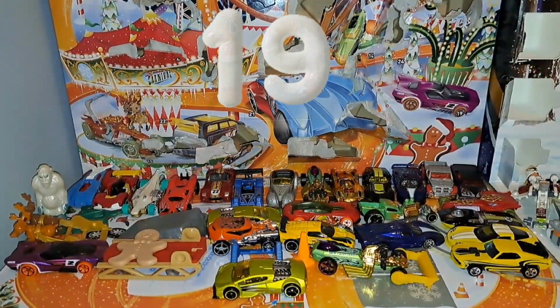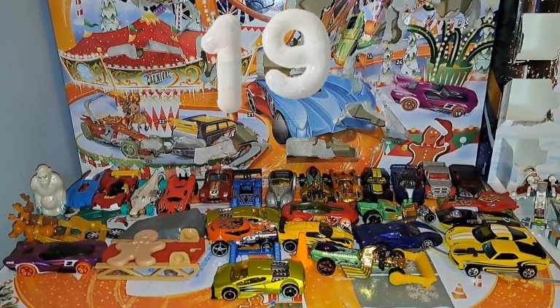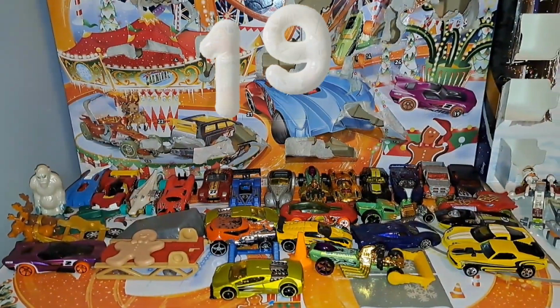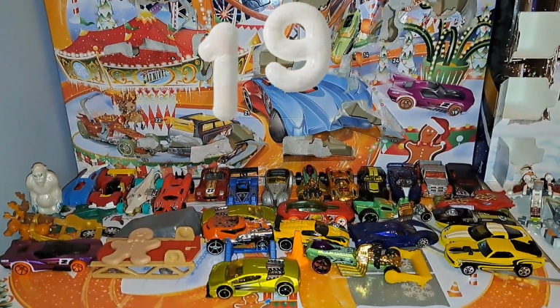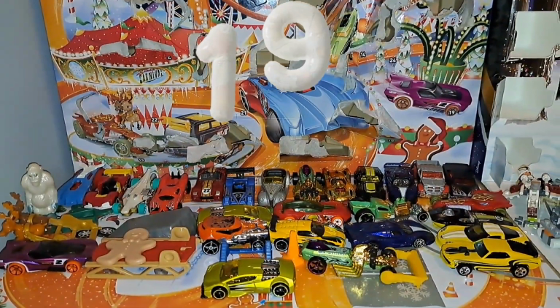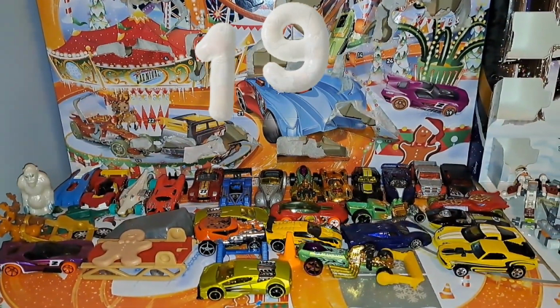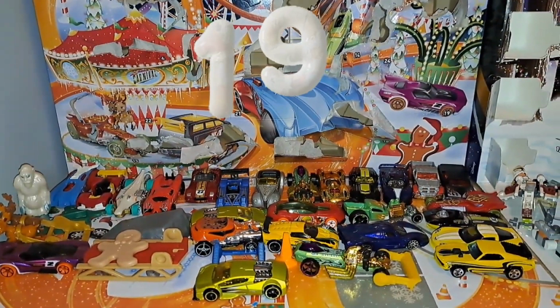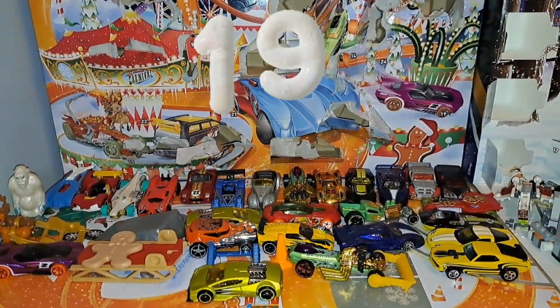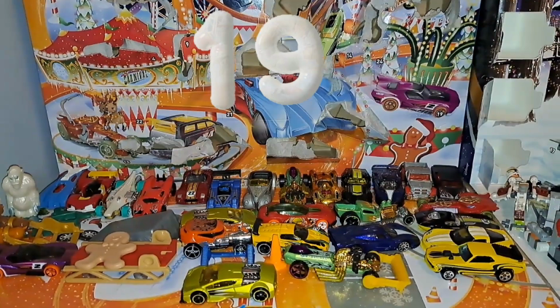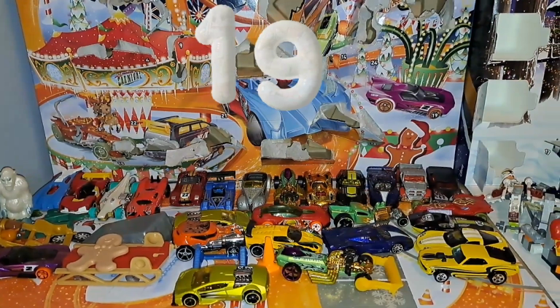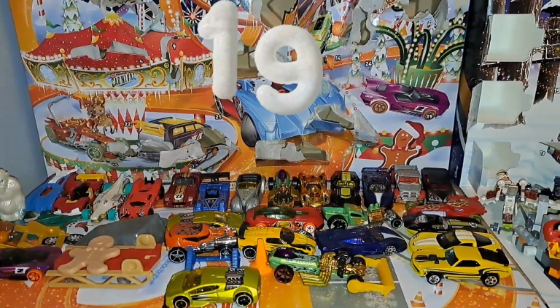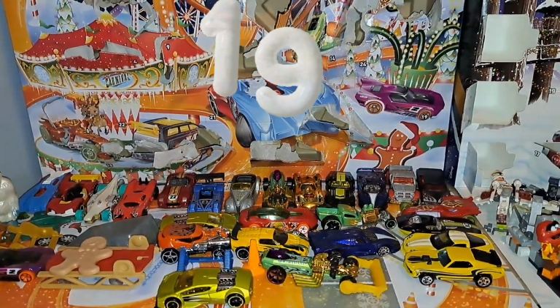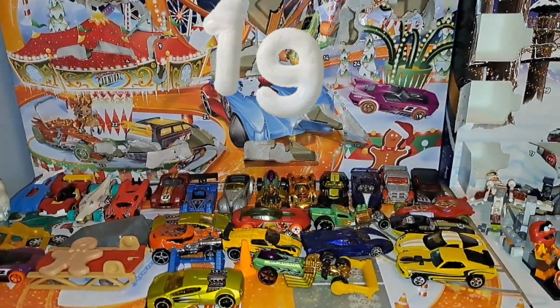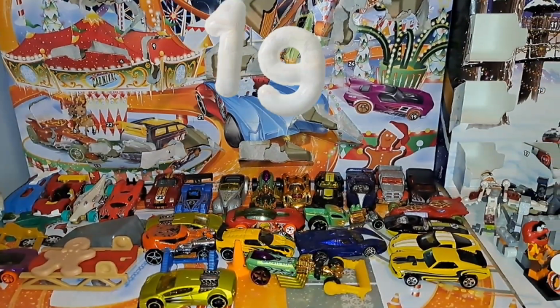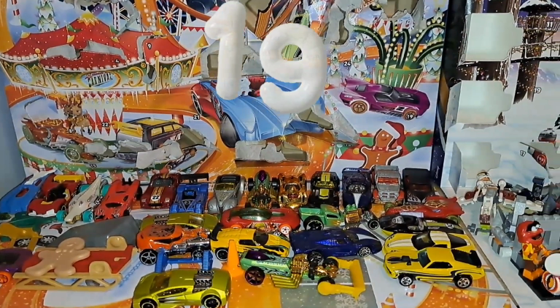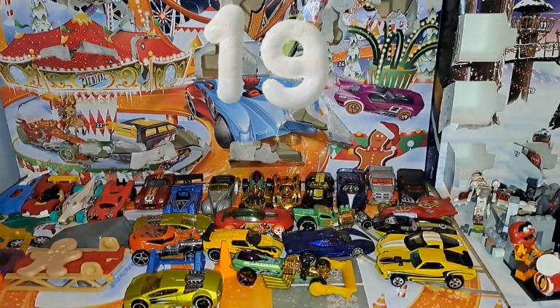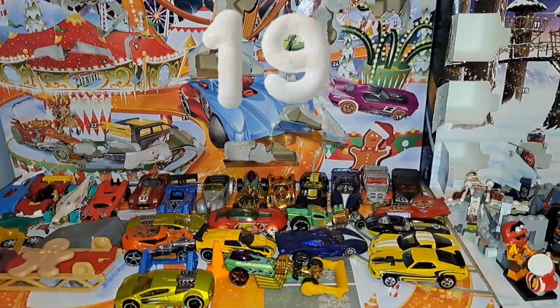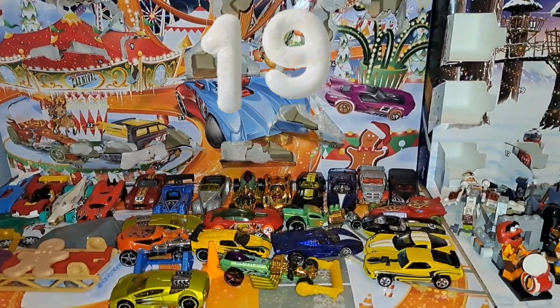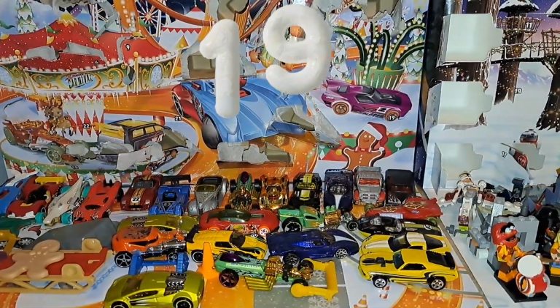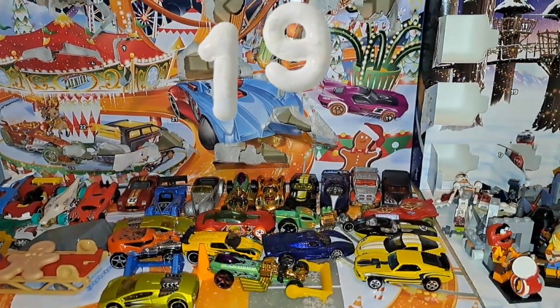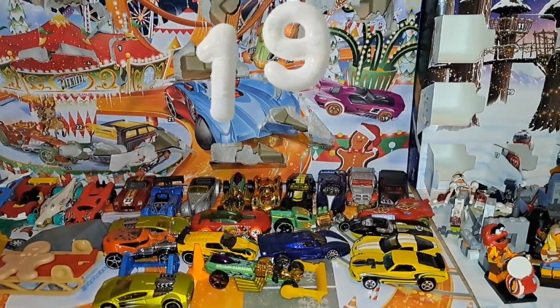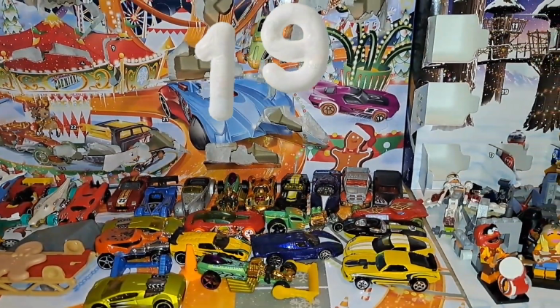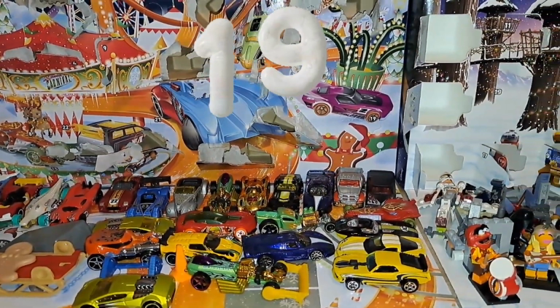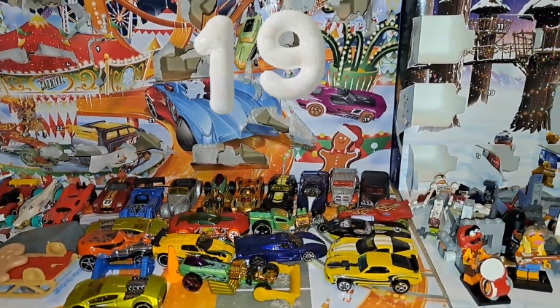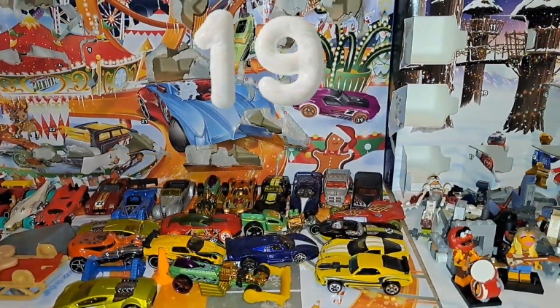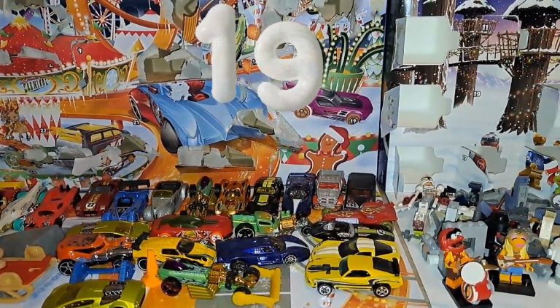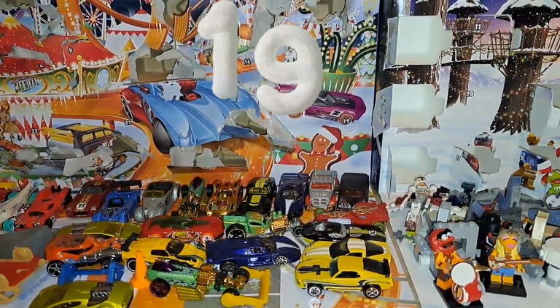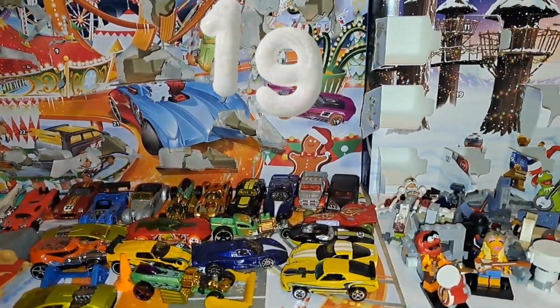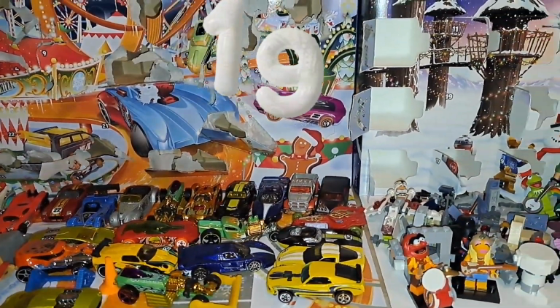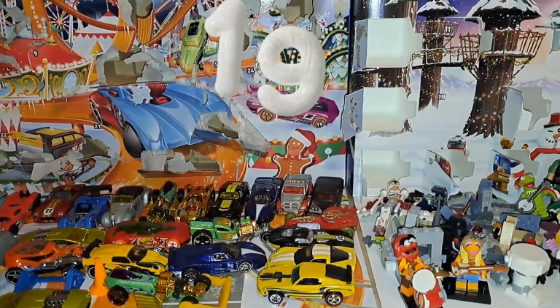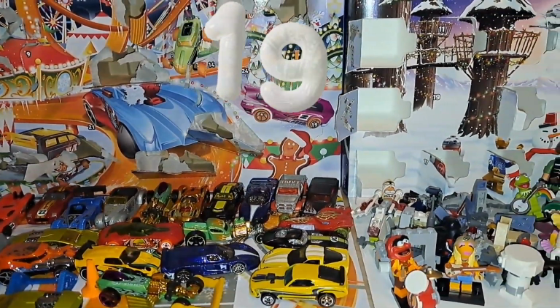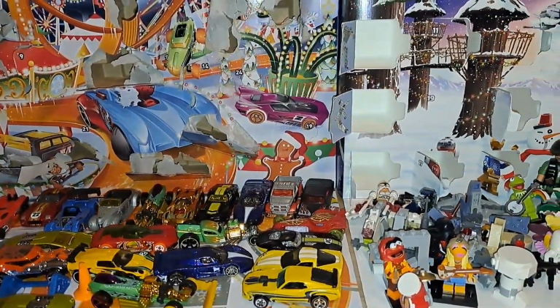Welcome to the House of Our Advents Calendar. It's the 19th of December.